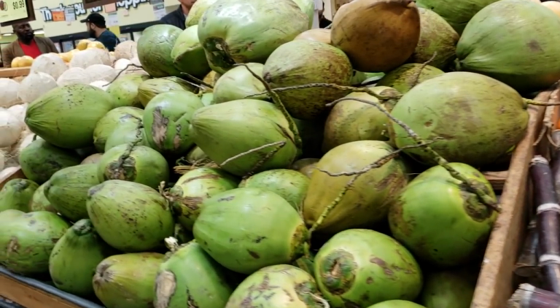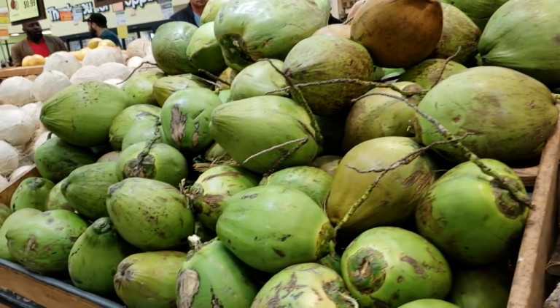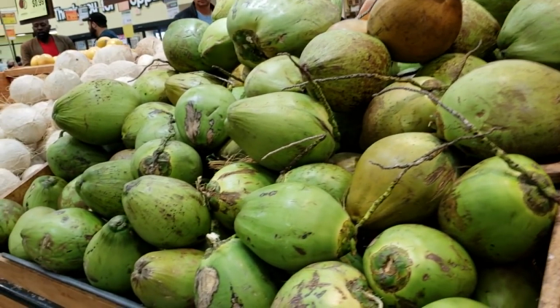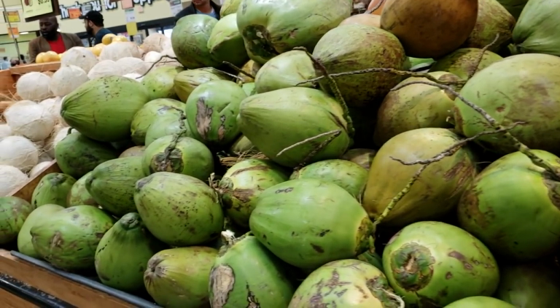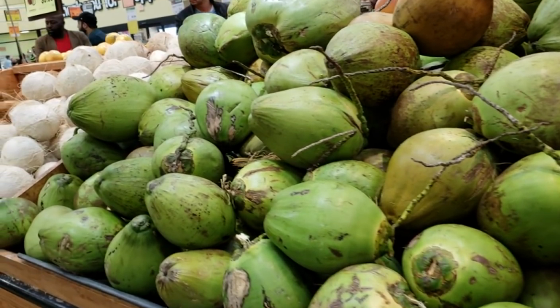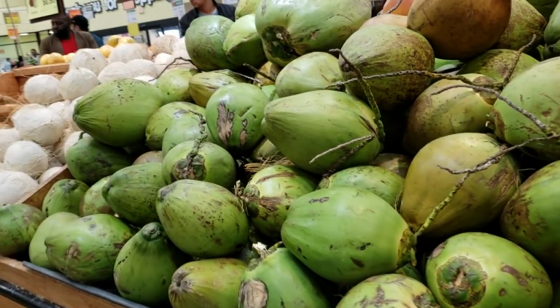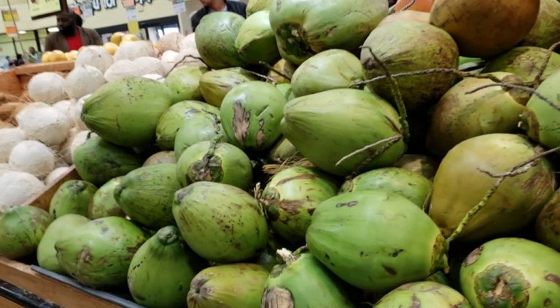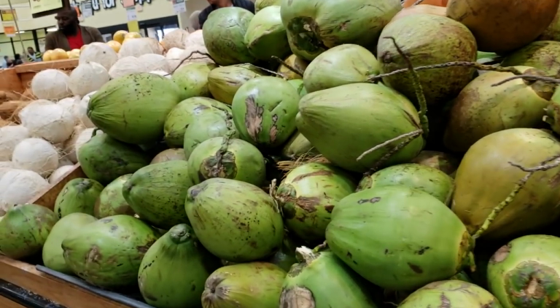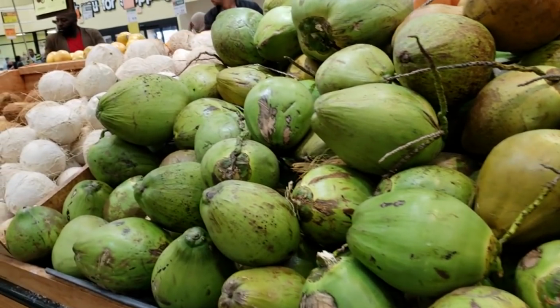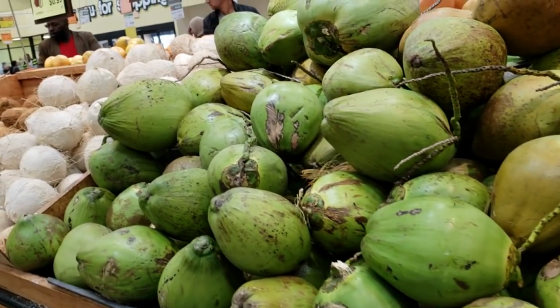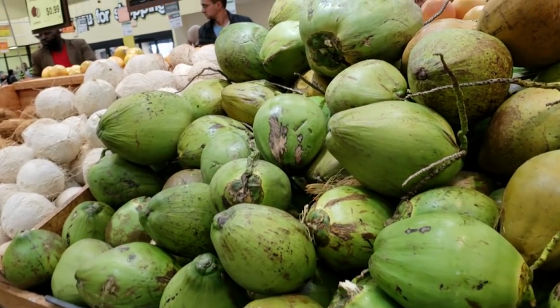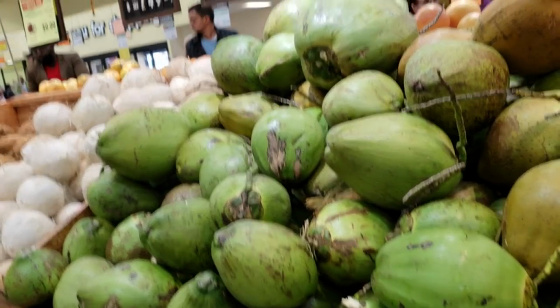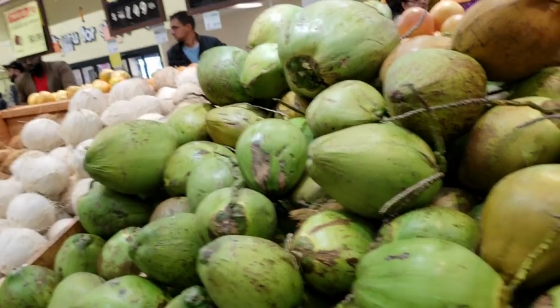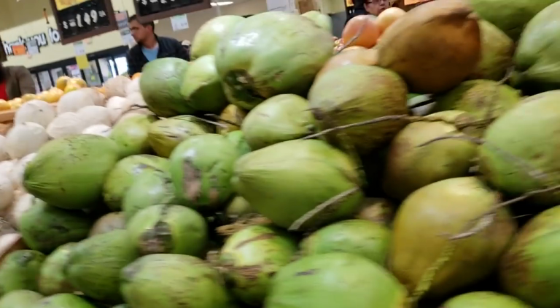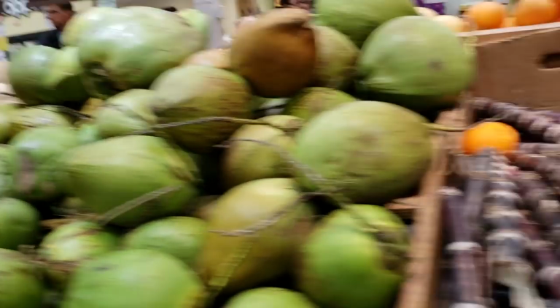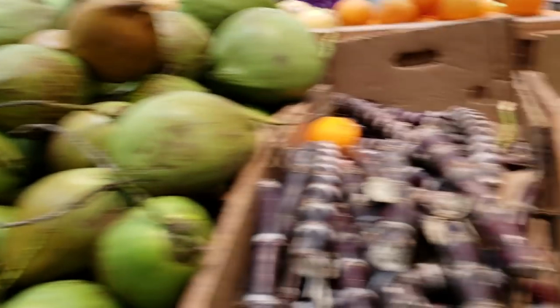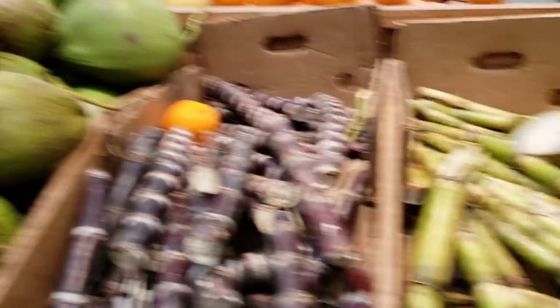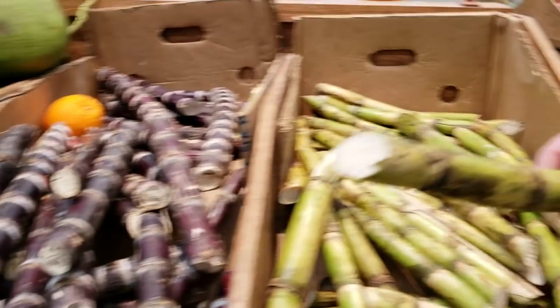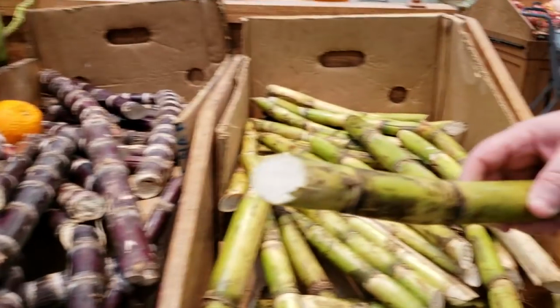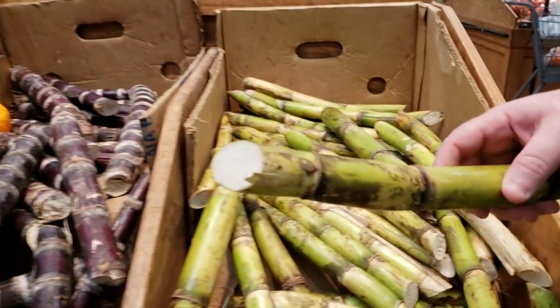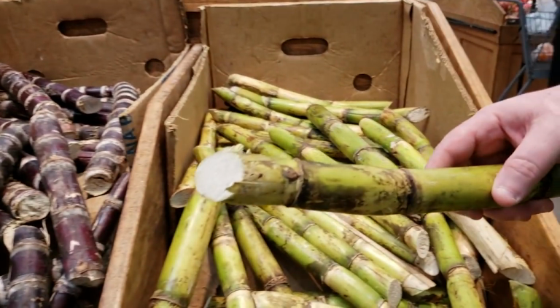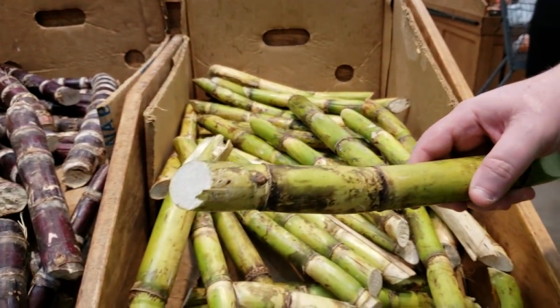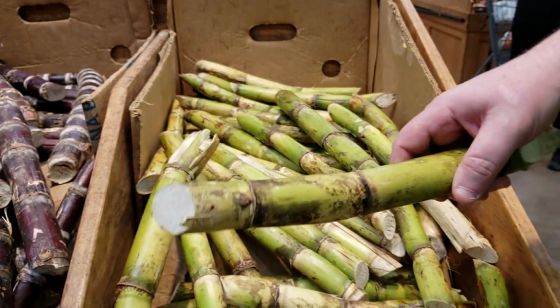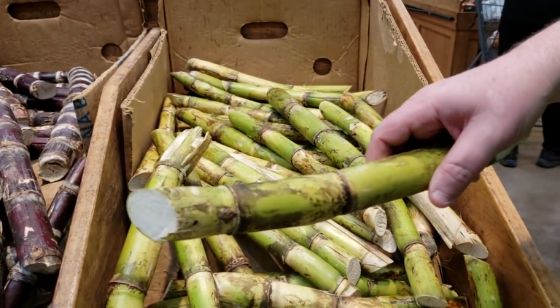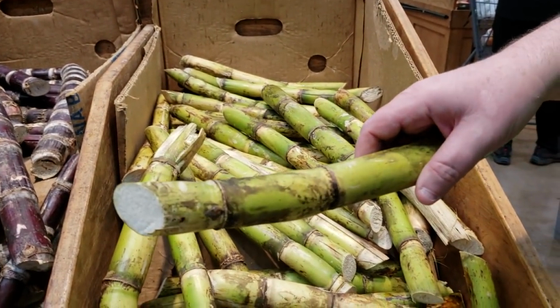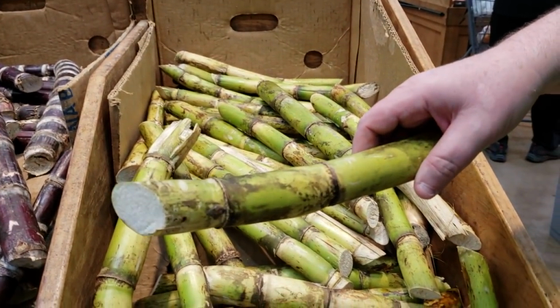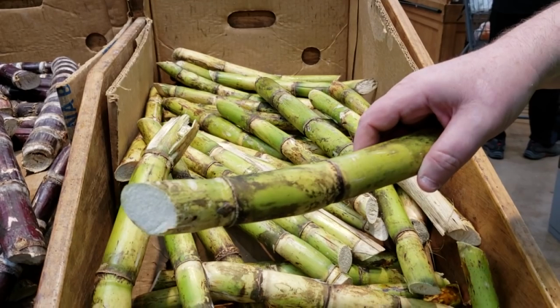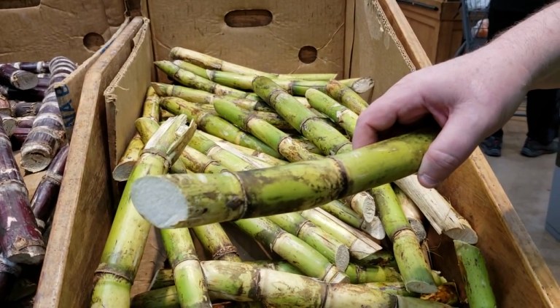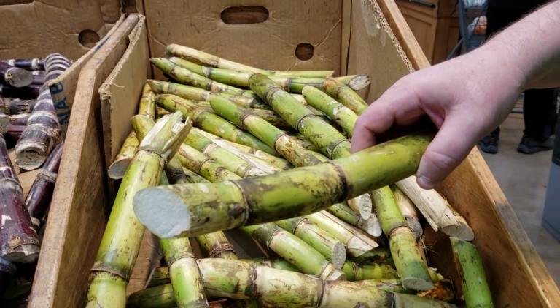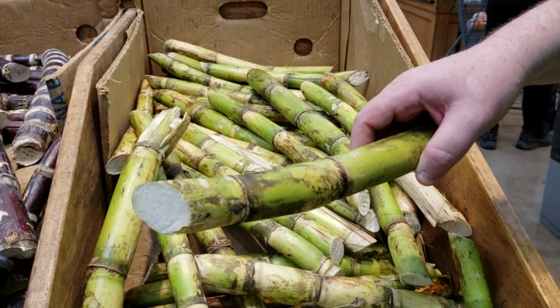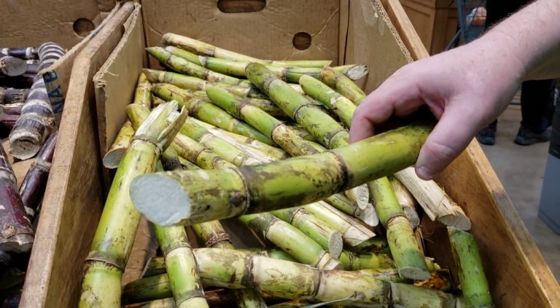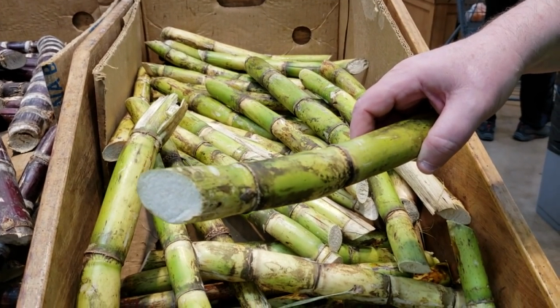That's a sugar cane. I've never seen it before.